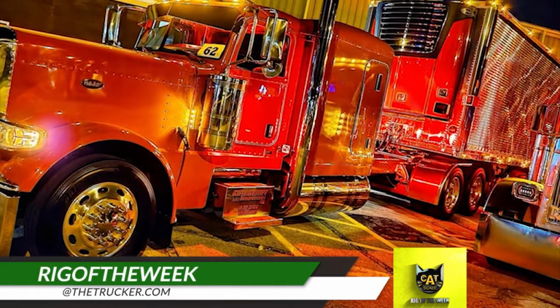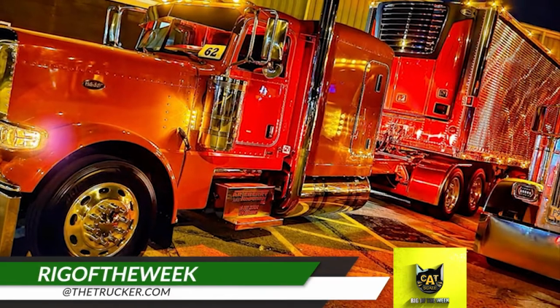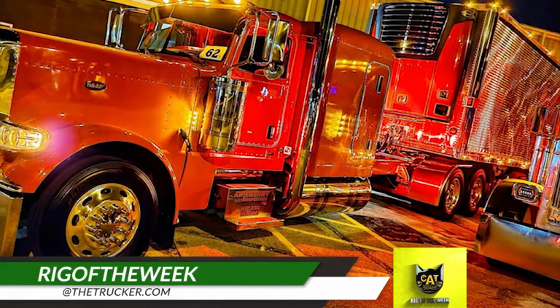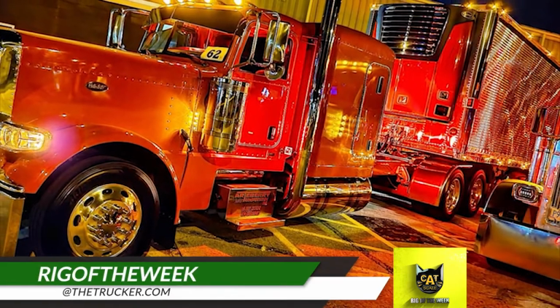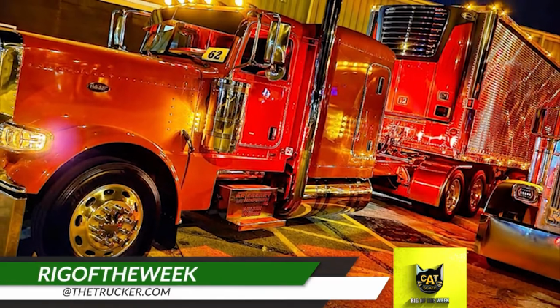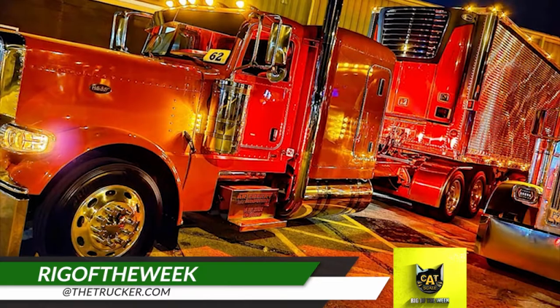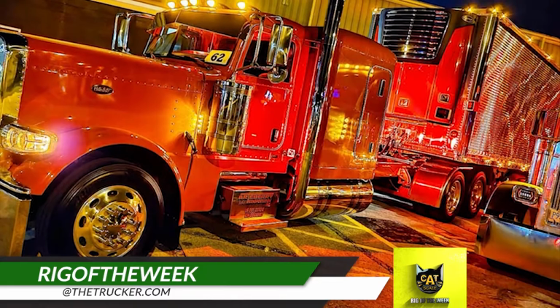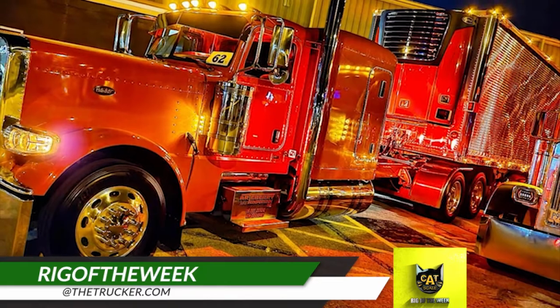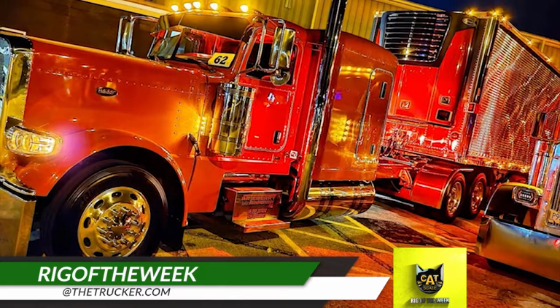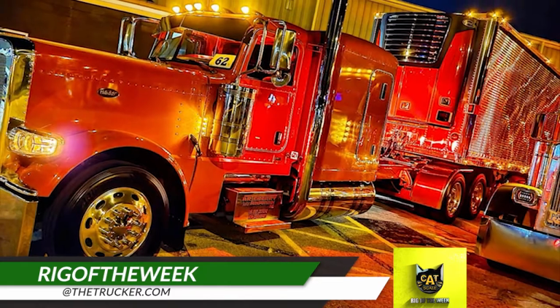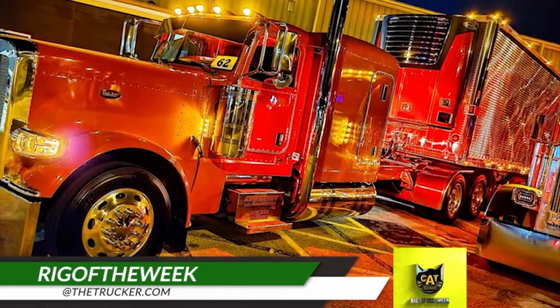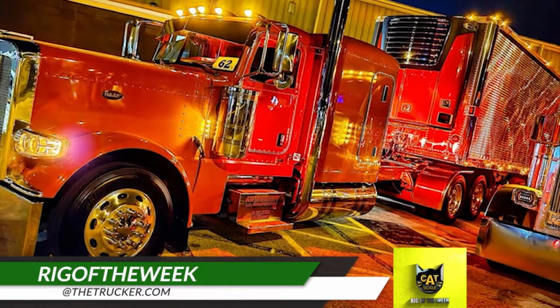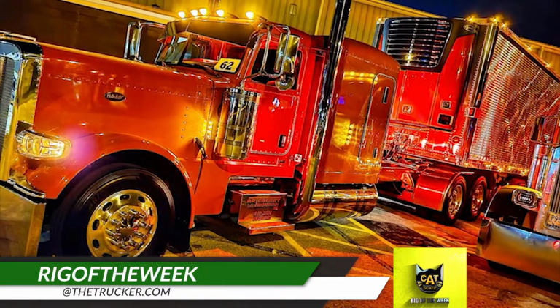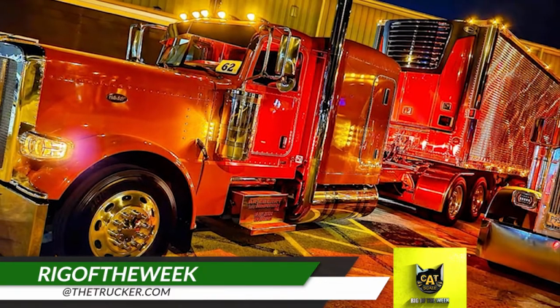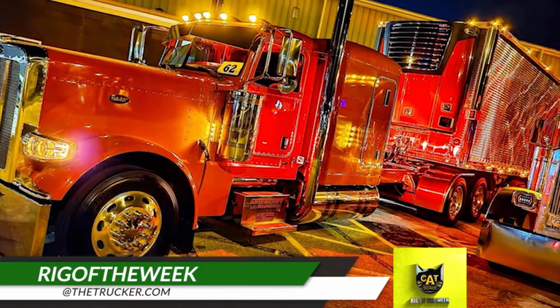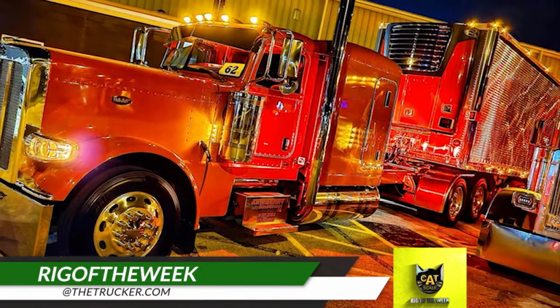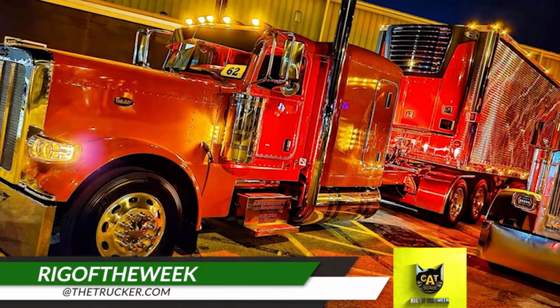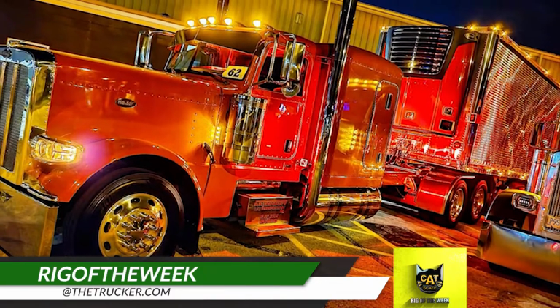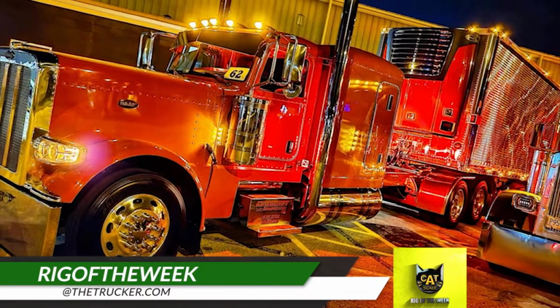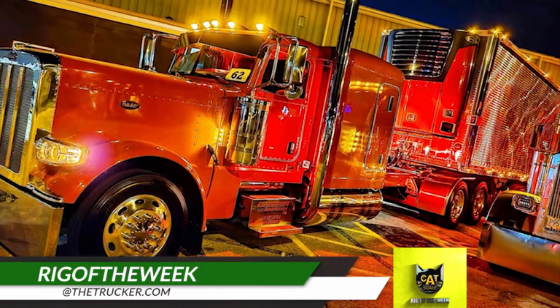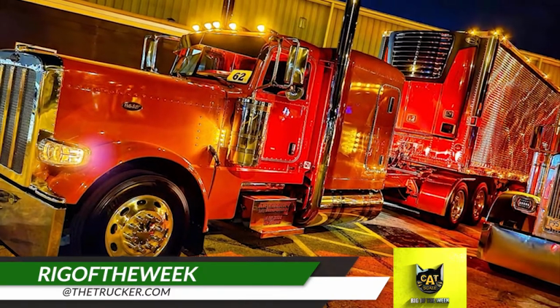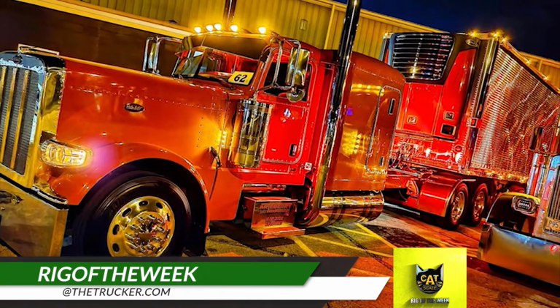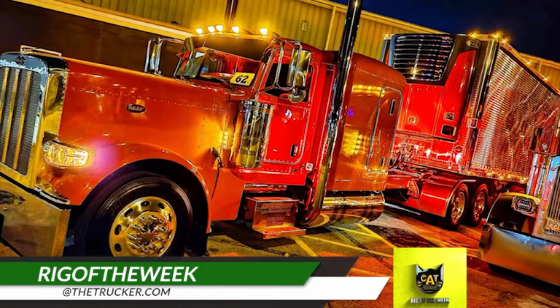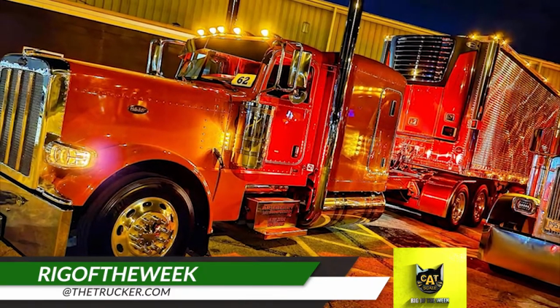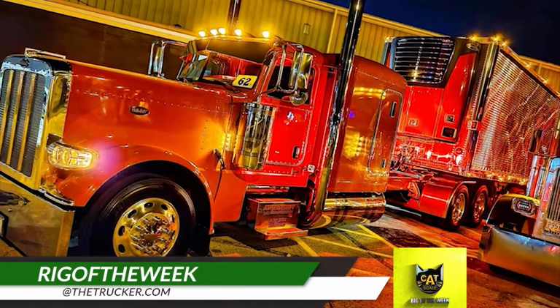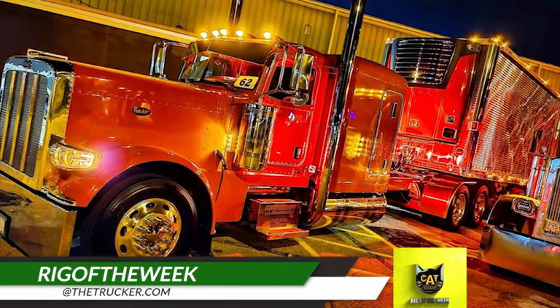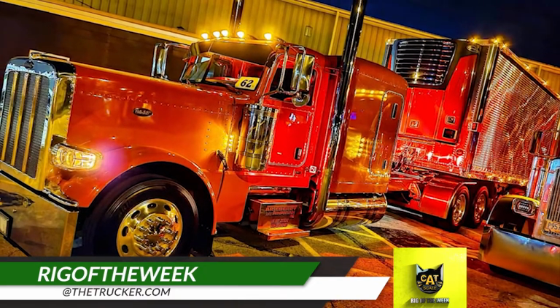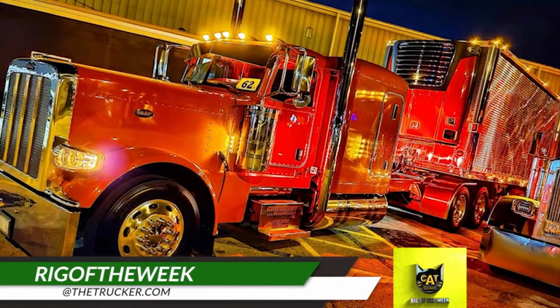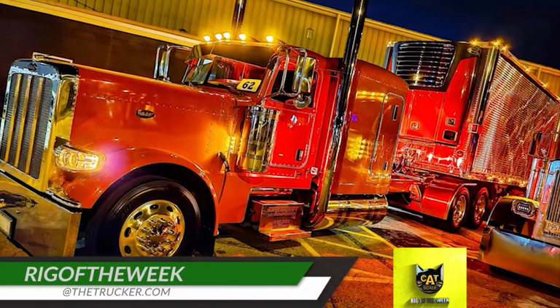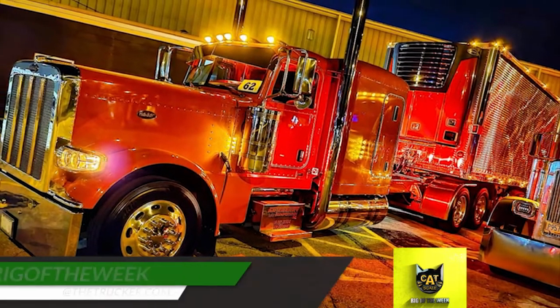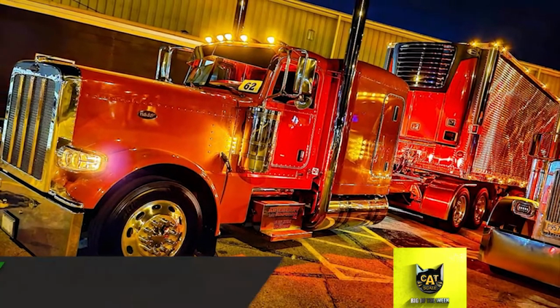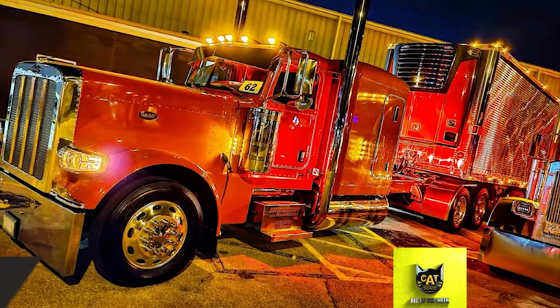If you use the CatScale app and have a rig you'd like us to feature as the CatScale Rig of the Week, send photos to rigoftheweek@thetrucker.com.